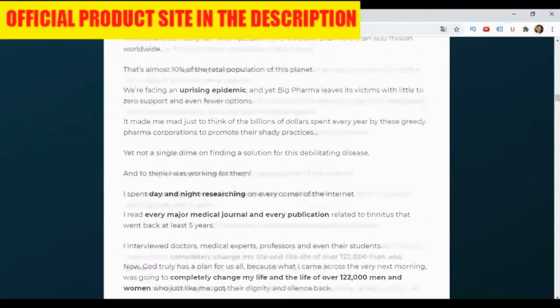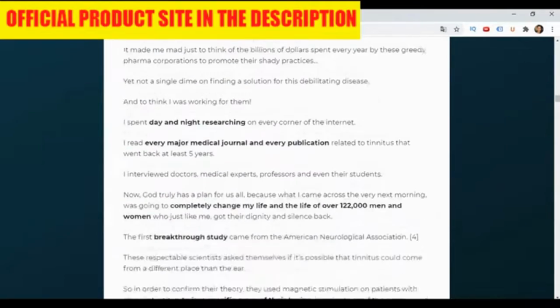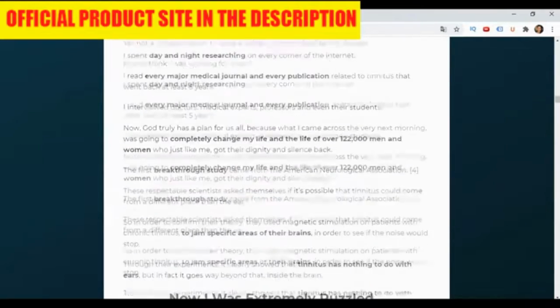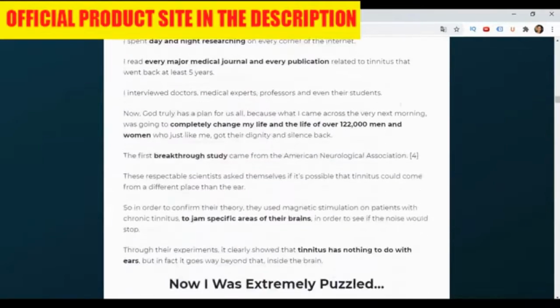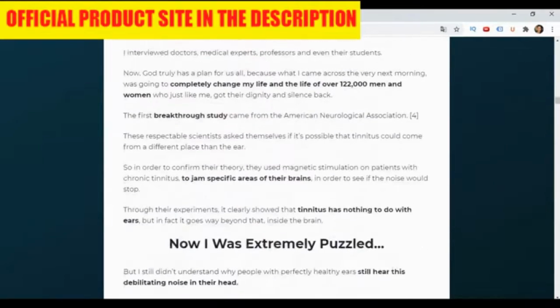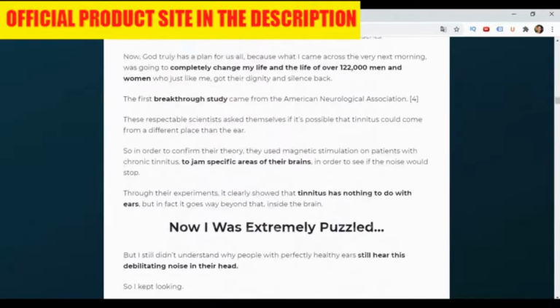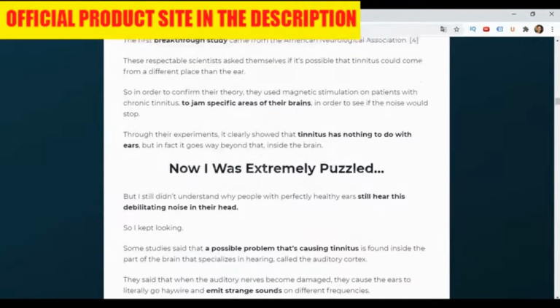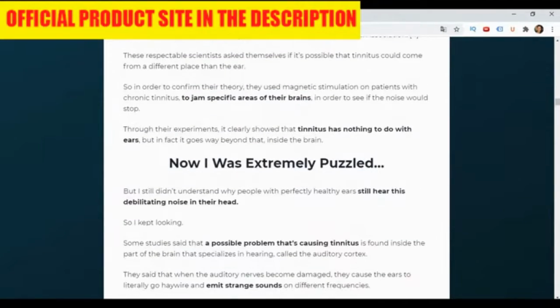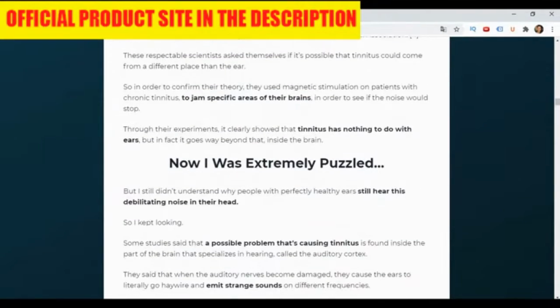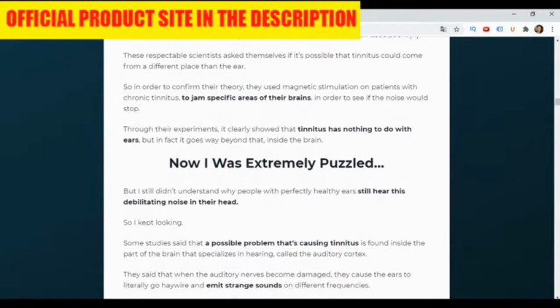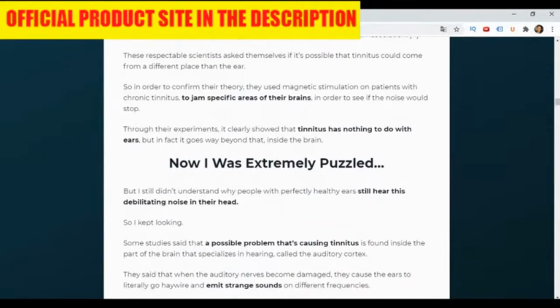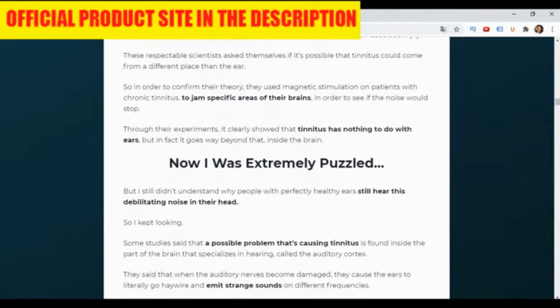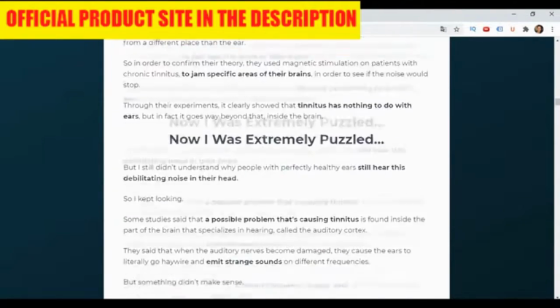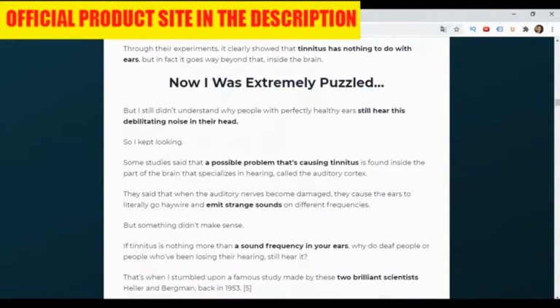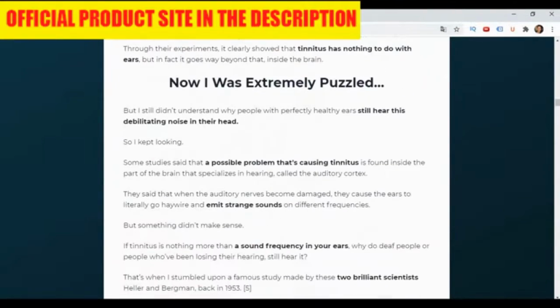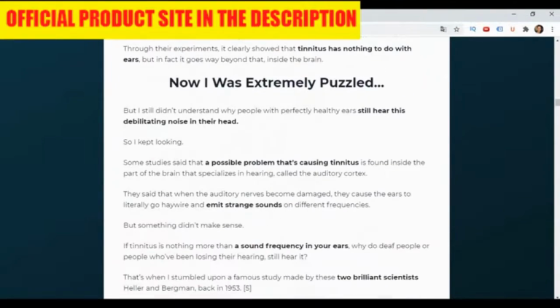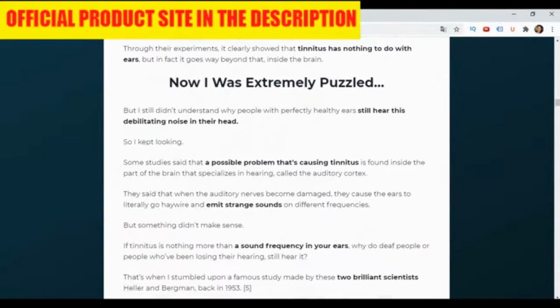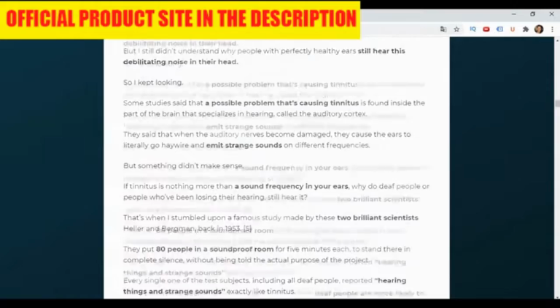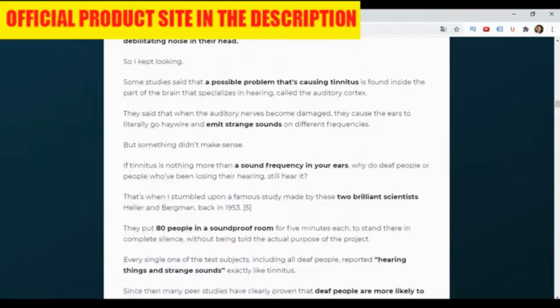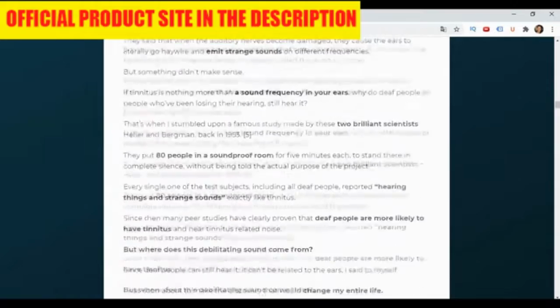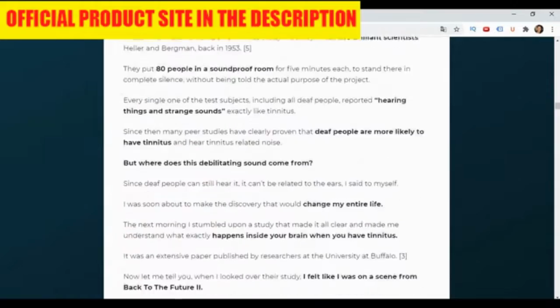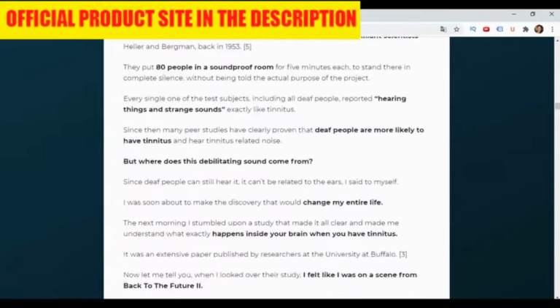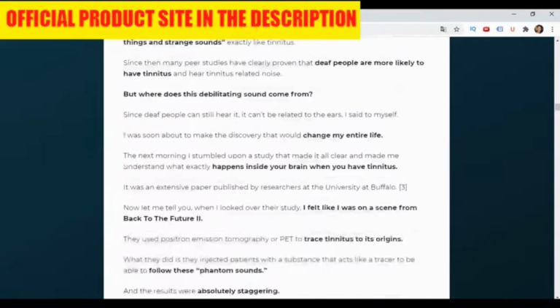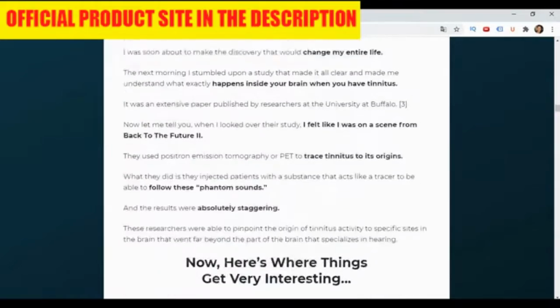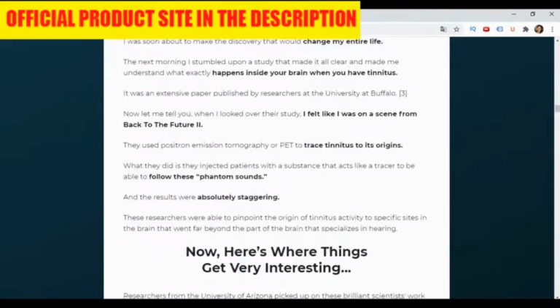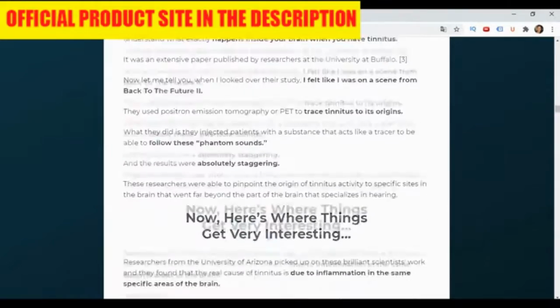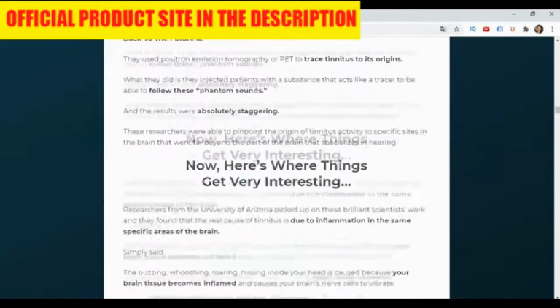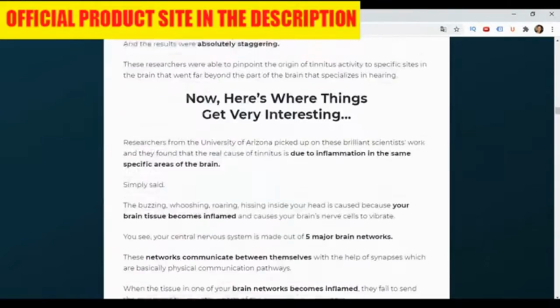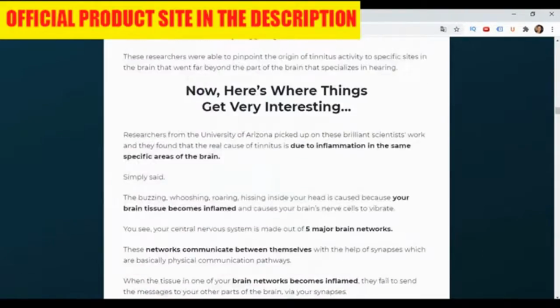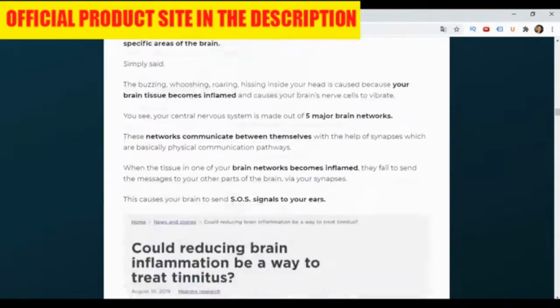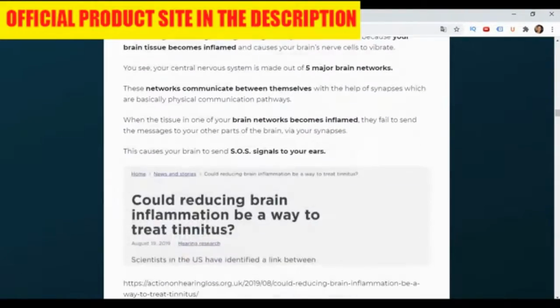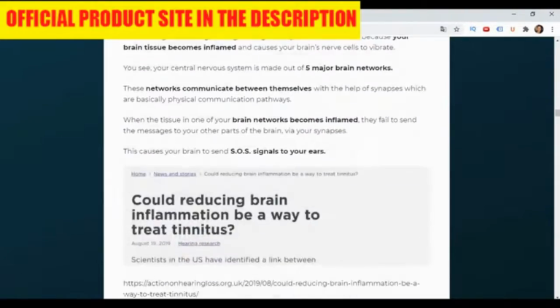In the process, this formula supposedly can reduce inflammation, improve circulation, and ultimately allow the ears to ease up.